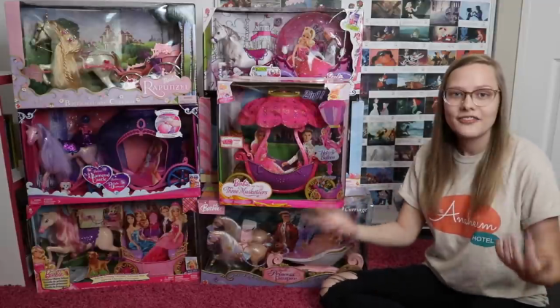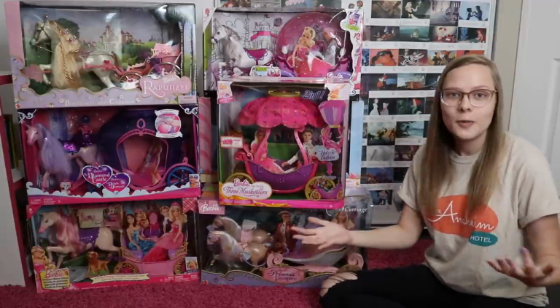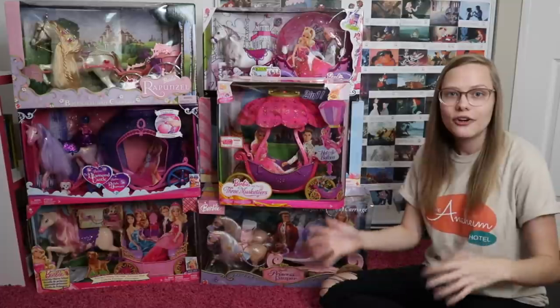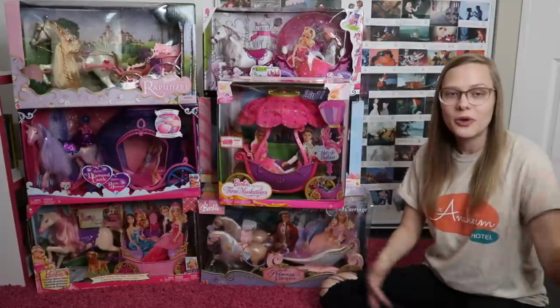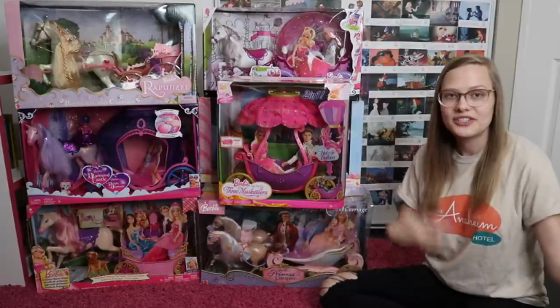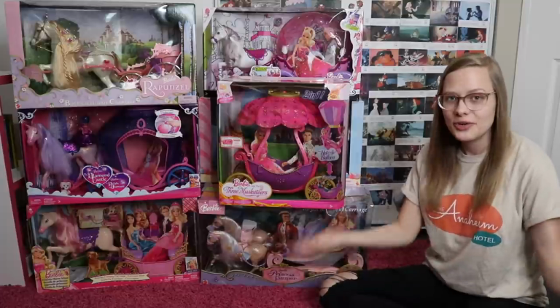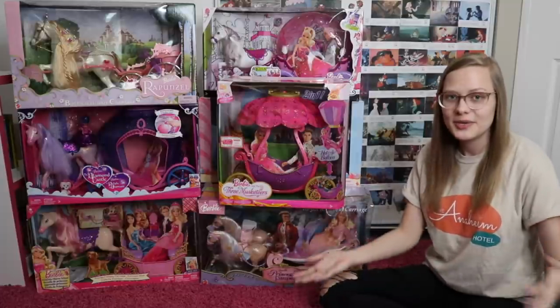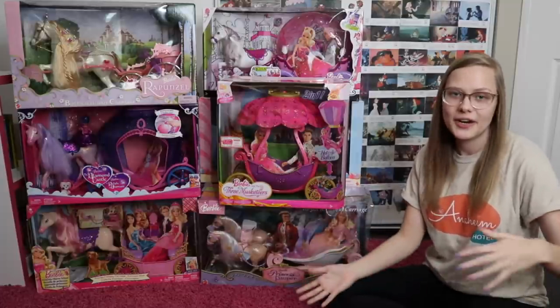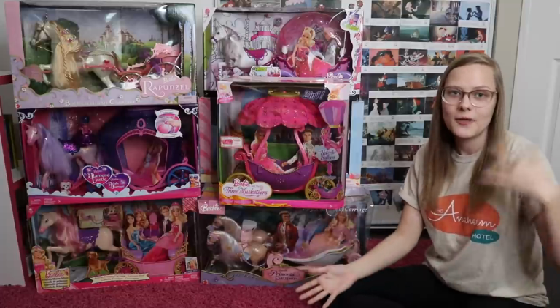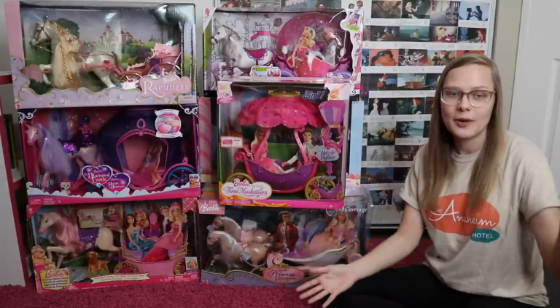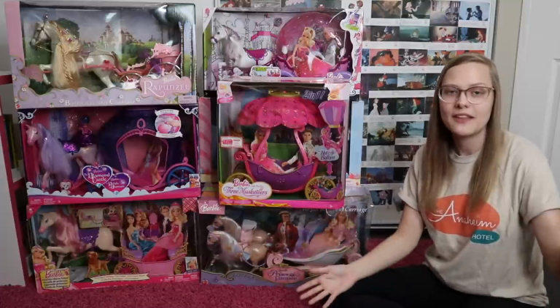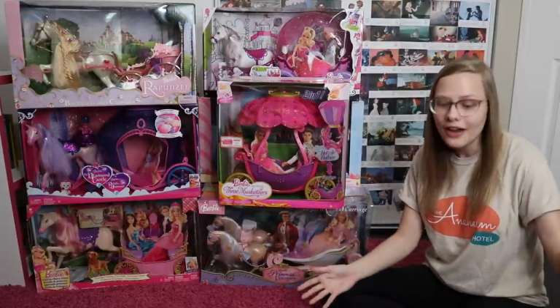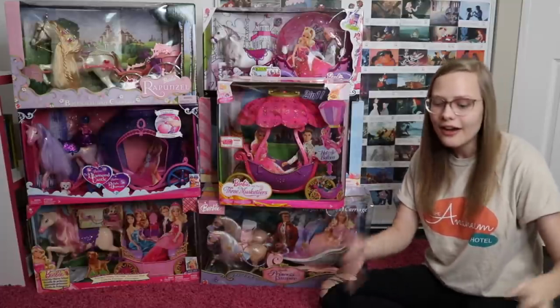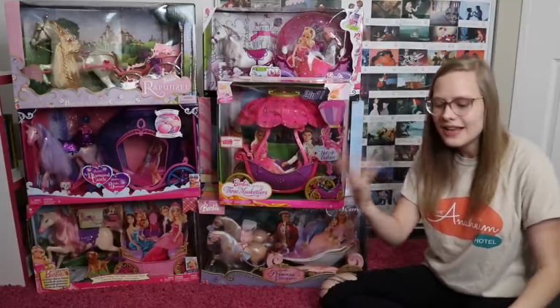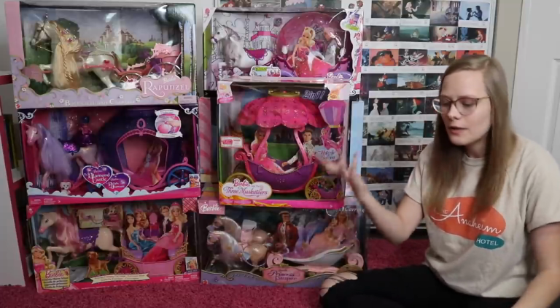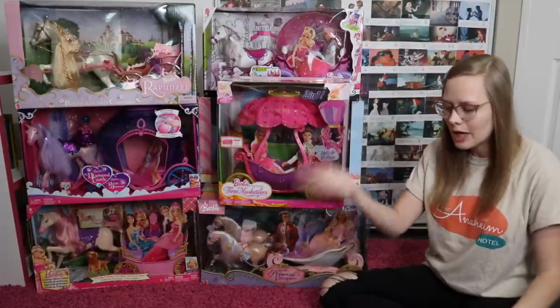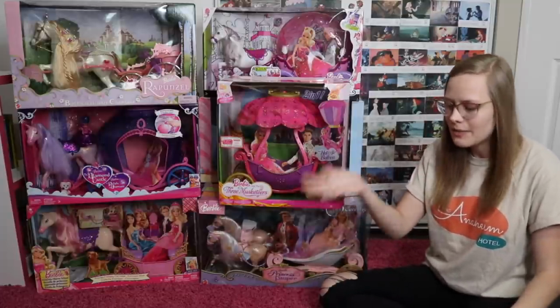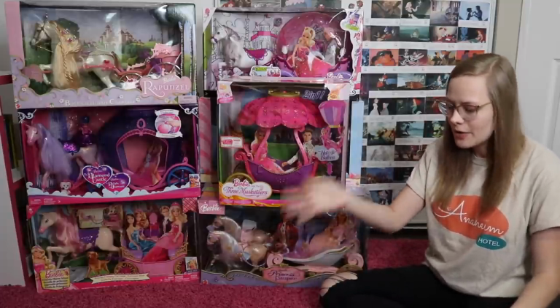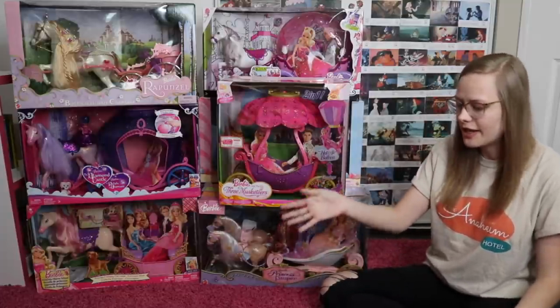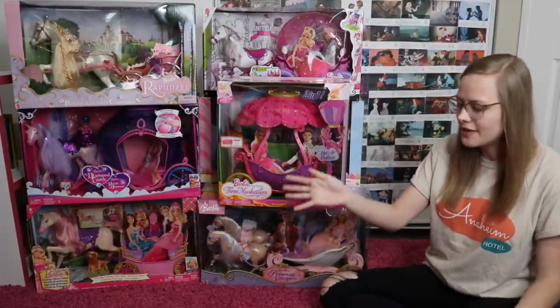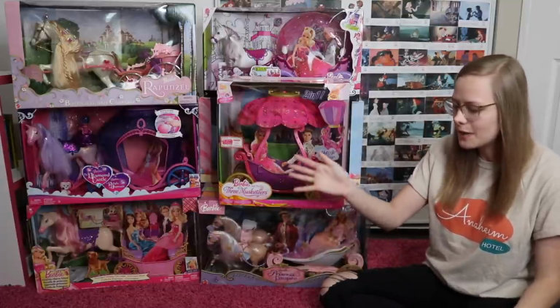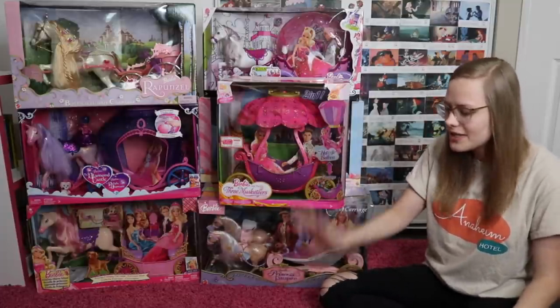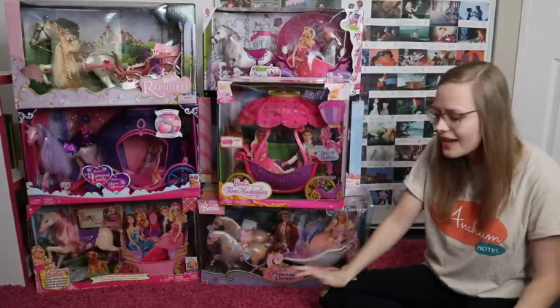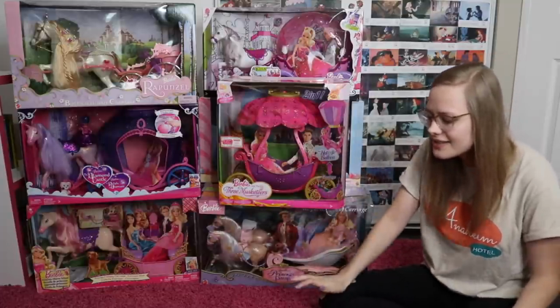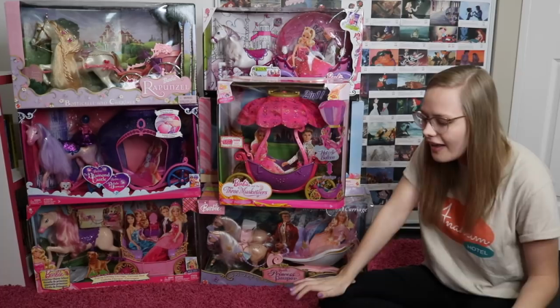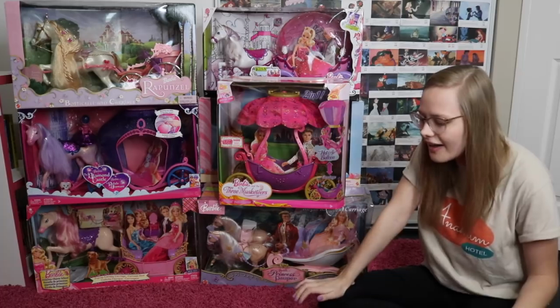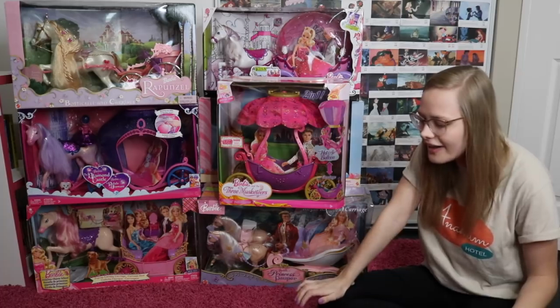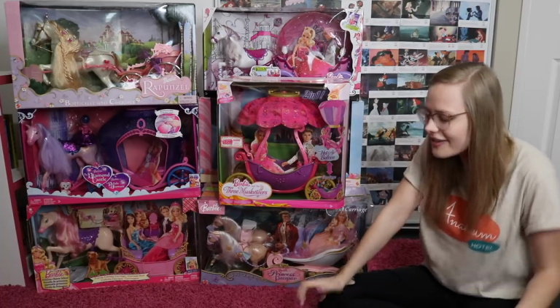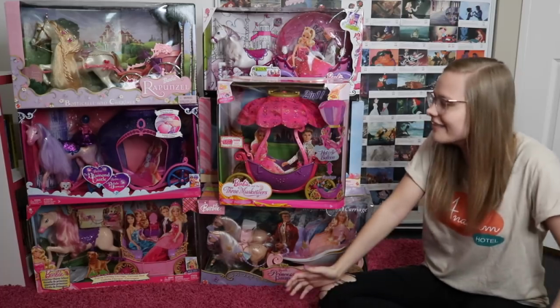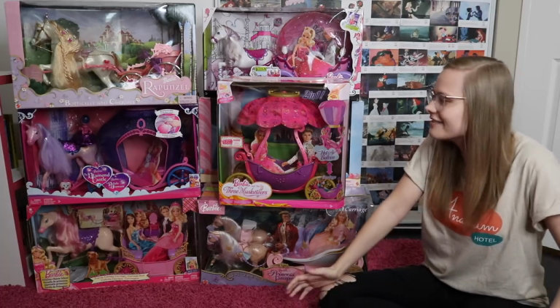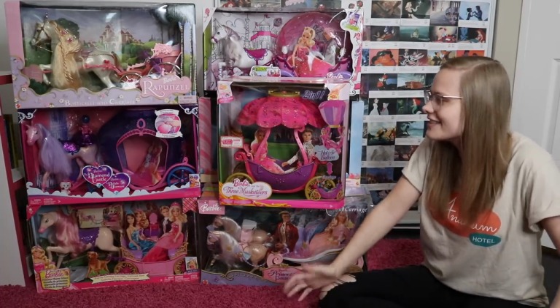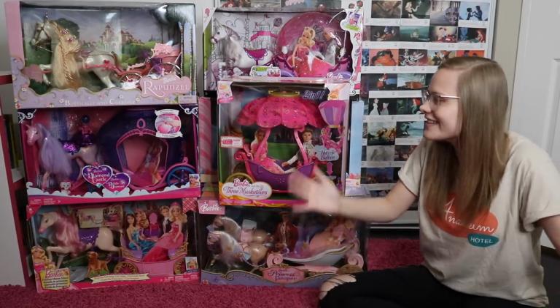I figured we'd go from oldest to newest, so starting with Barbie and the Nutcracker, and ending with Barbie Mariposa and the Fairy Princess. So yeah, let's do this.